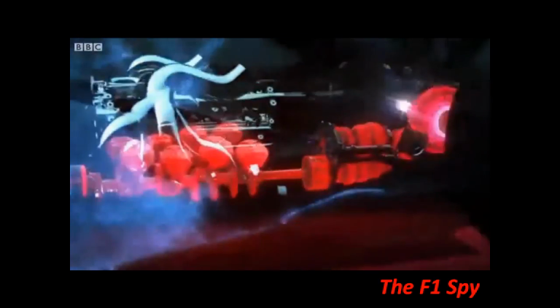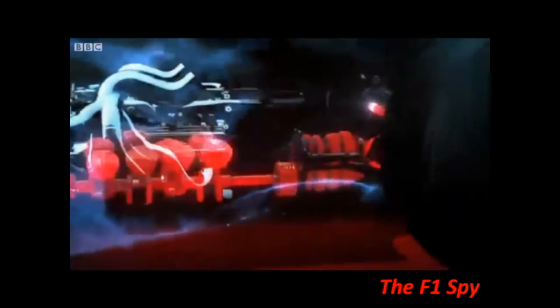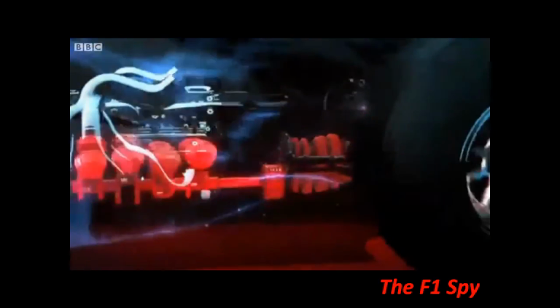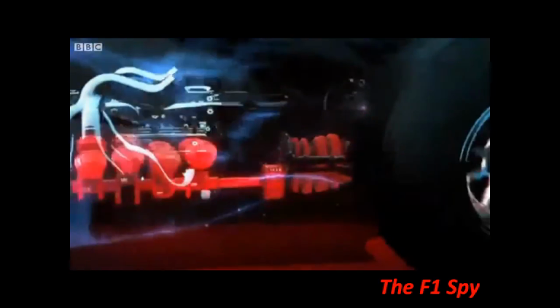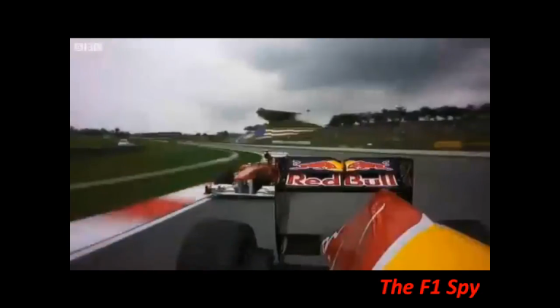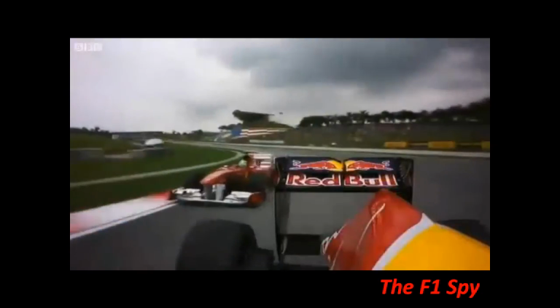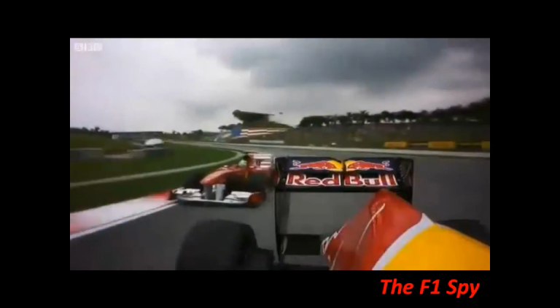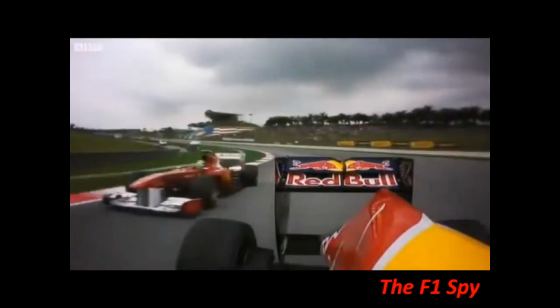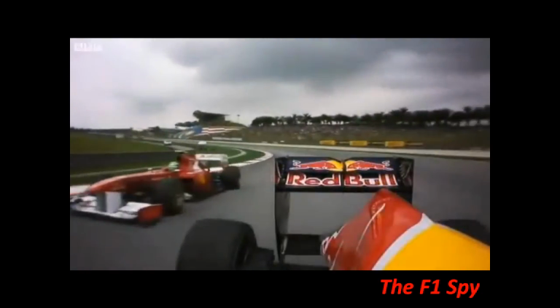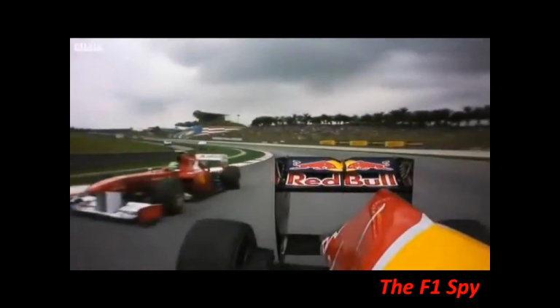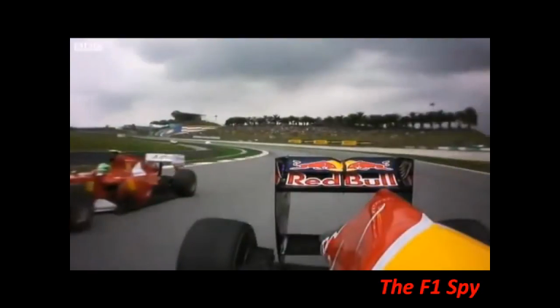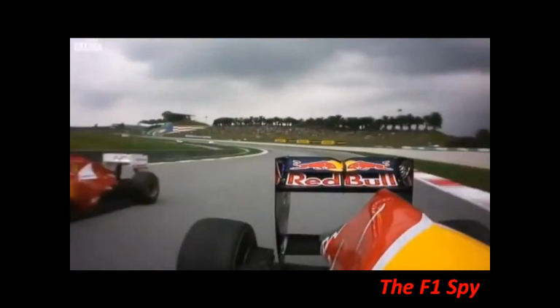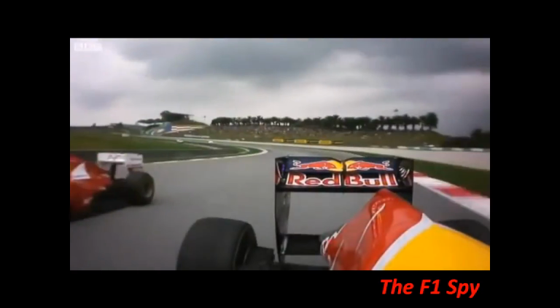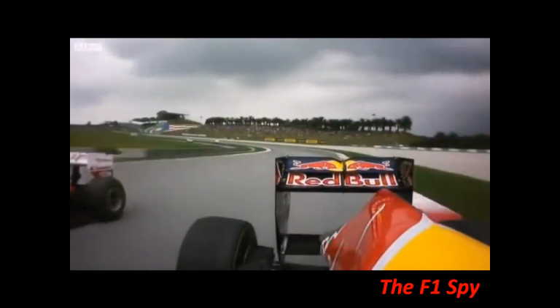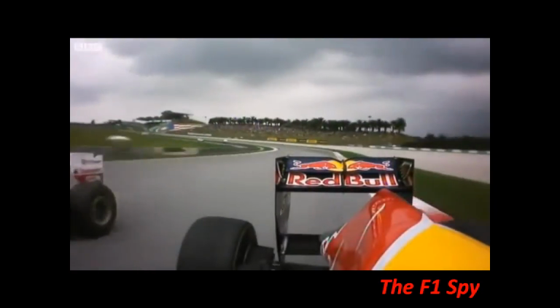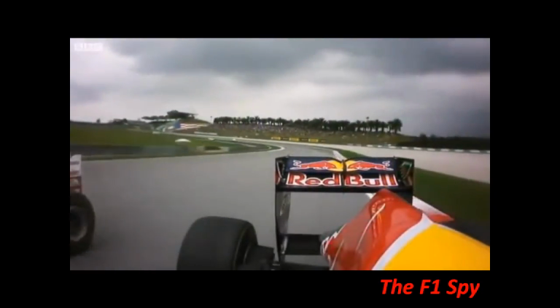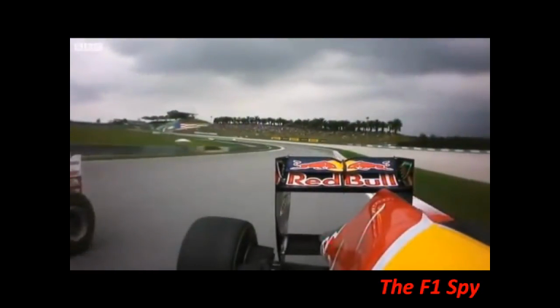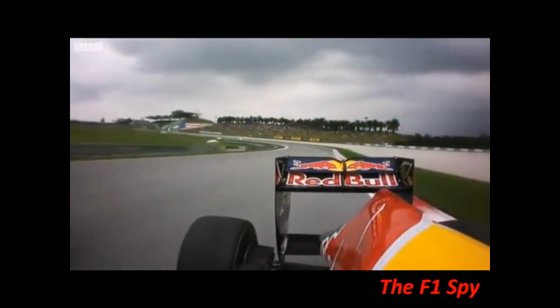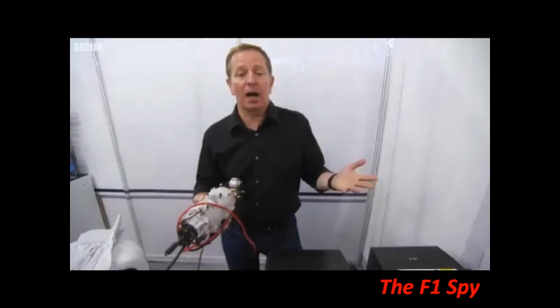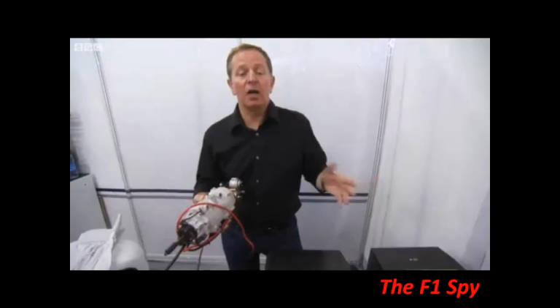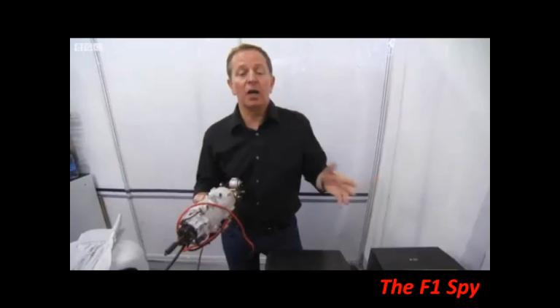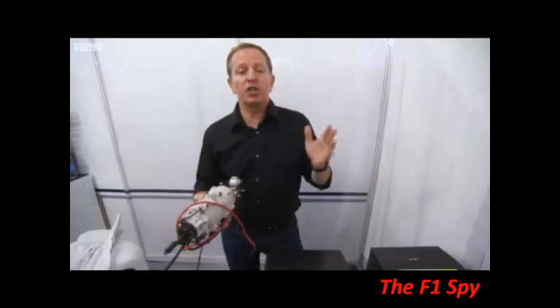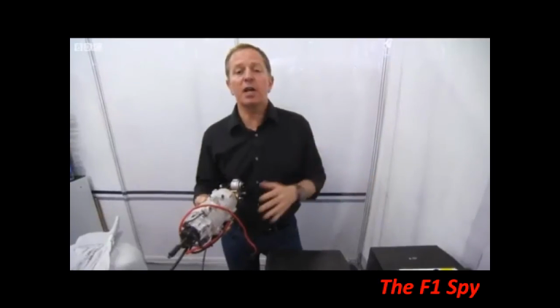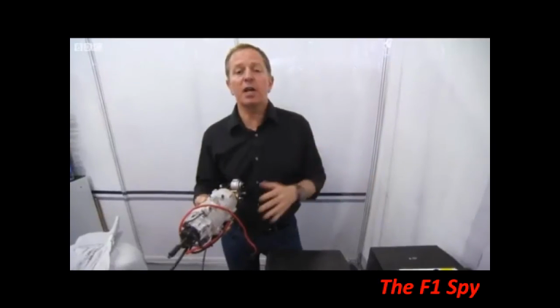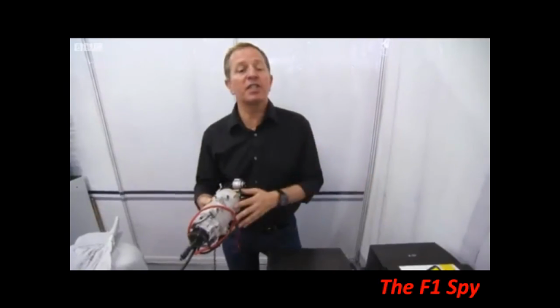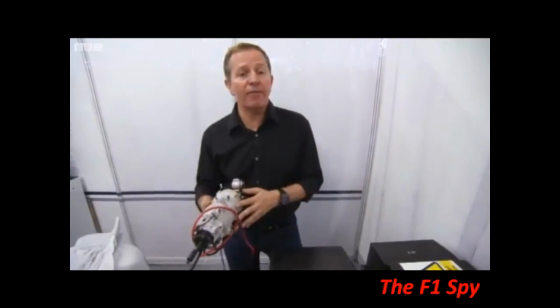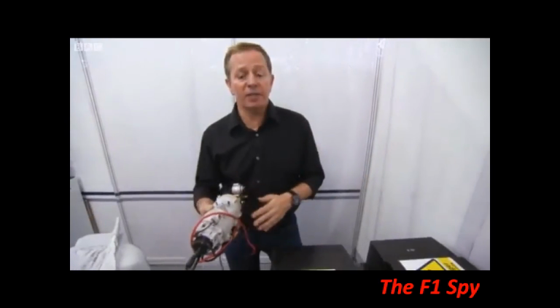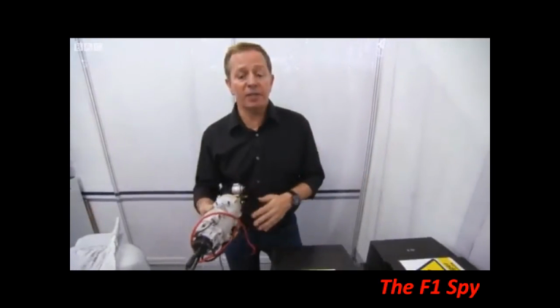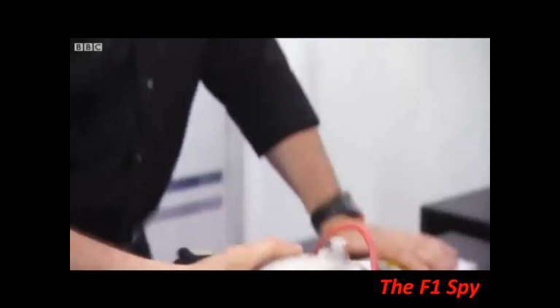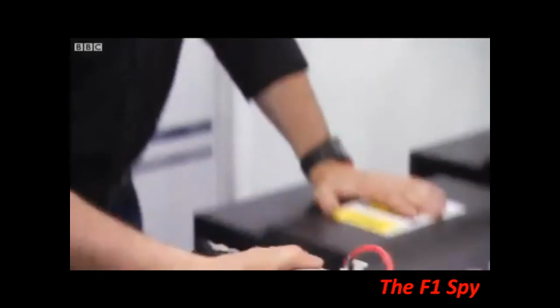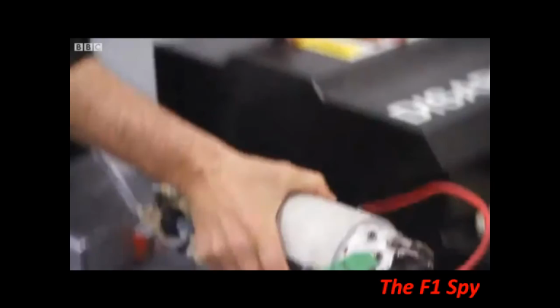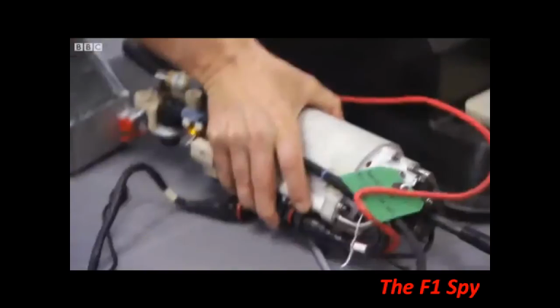It's the equivalent of 80 horsepower — the power of a small city car — for just under seven seconds per lap.